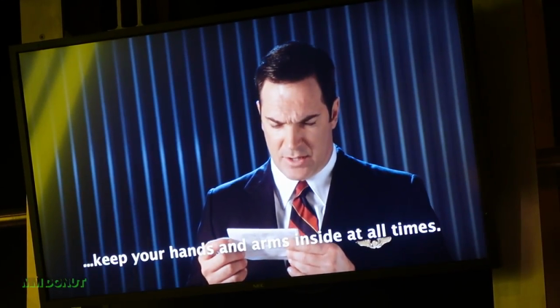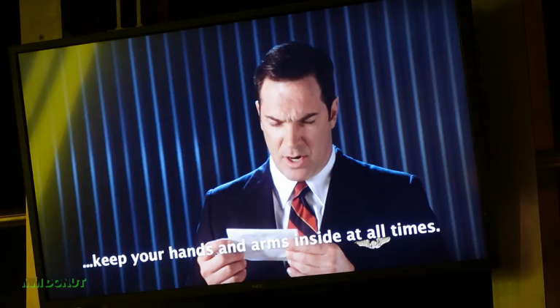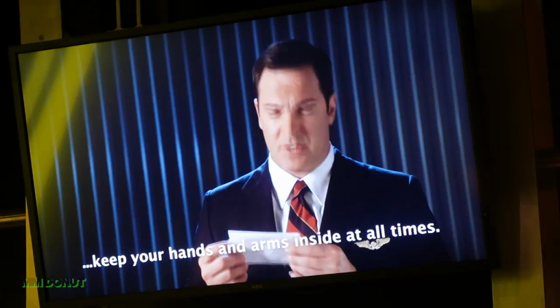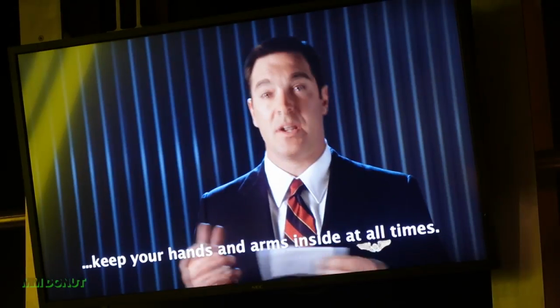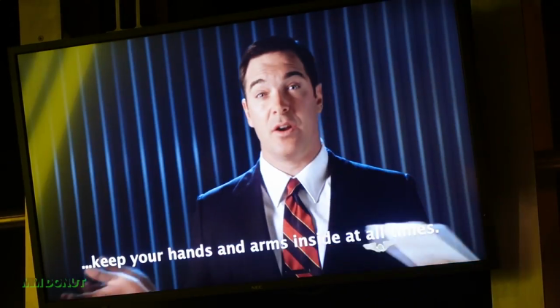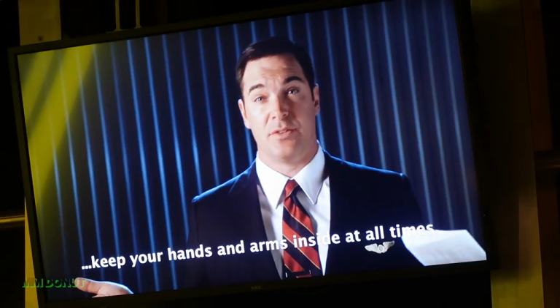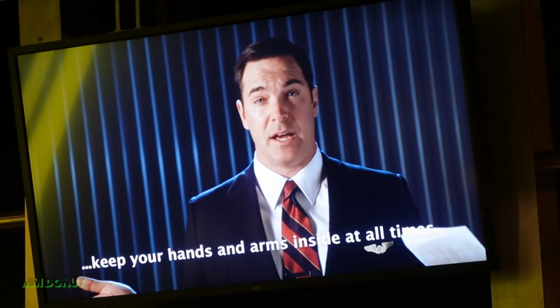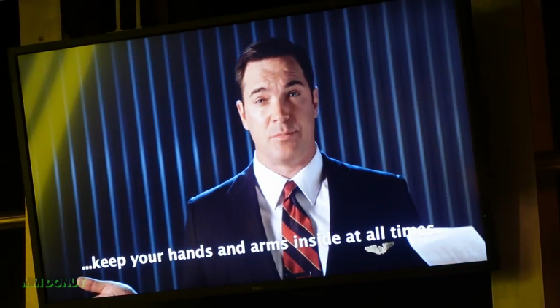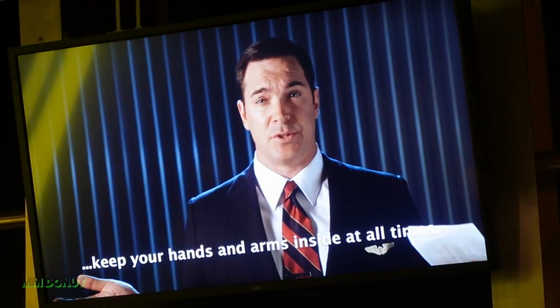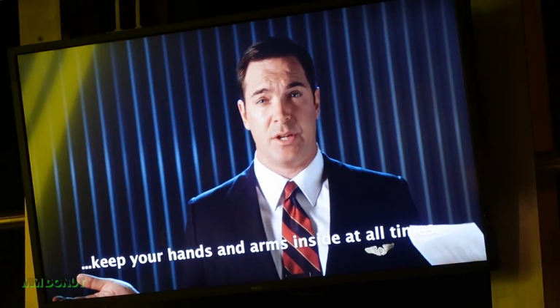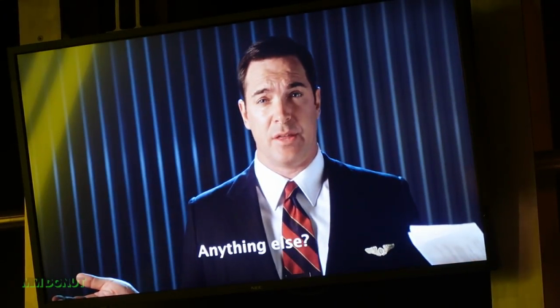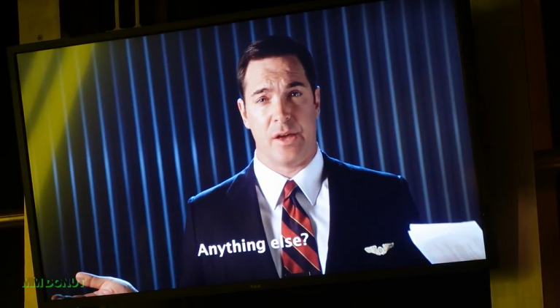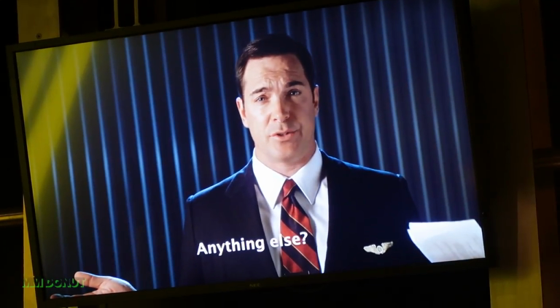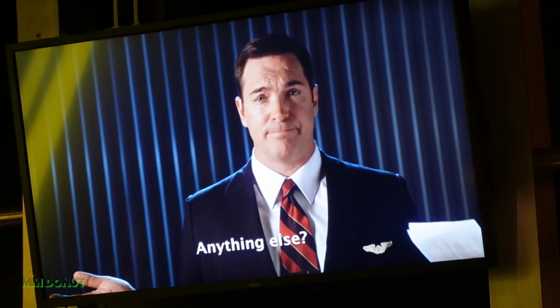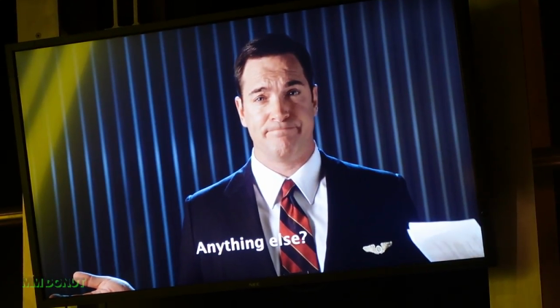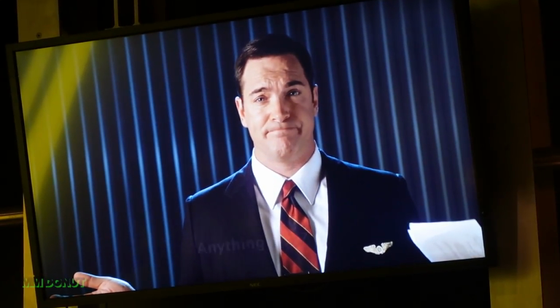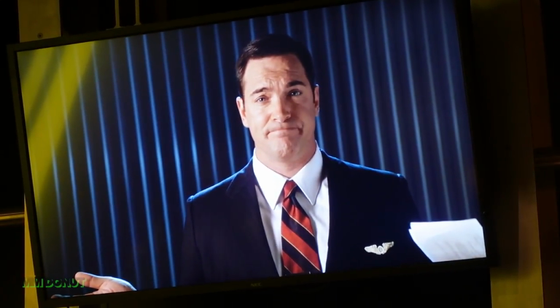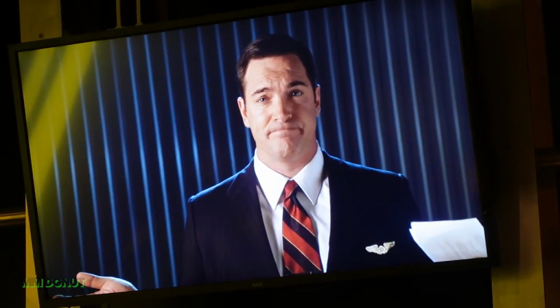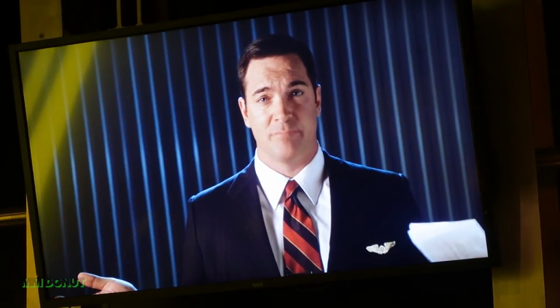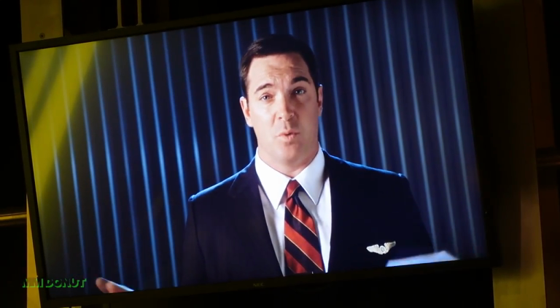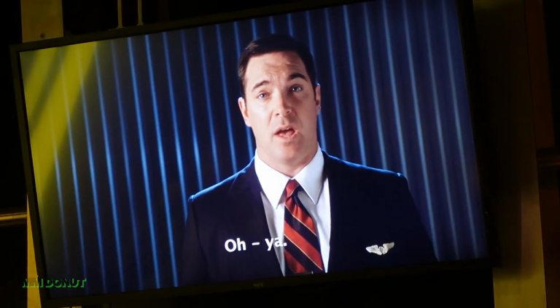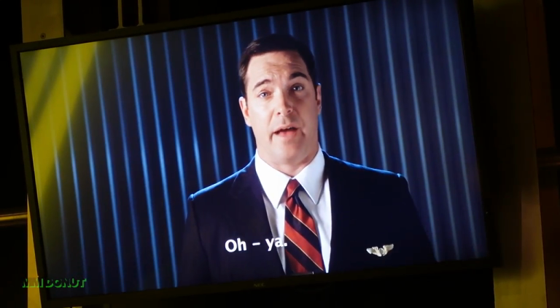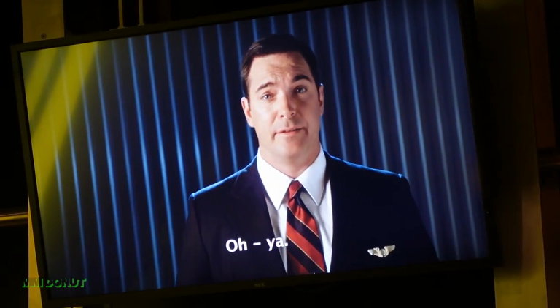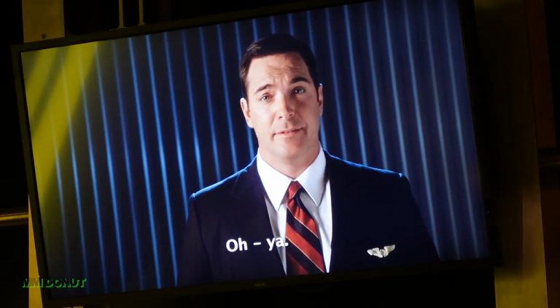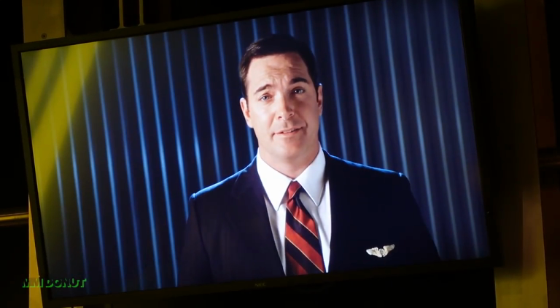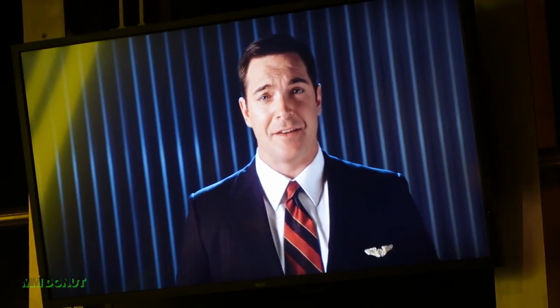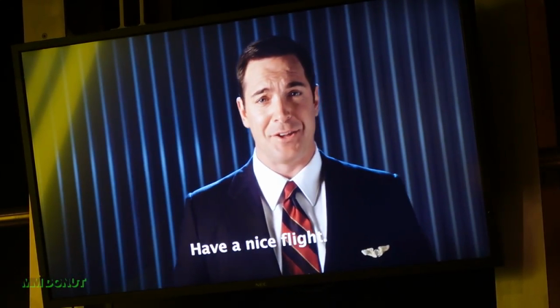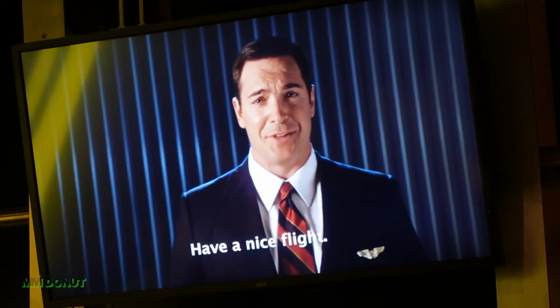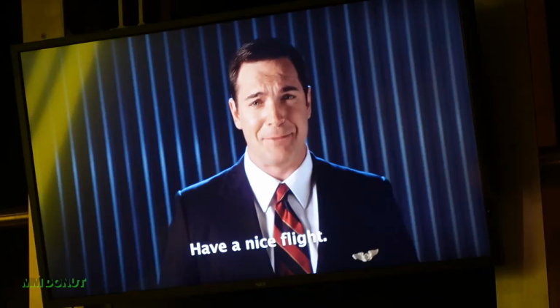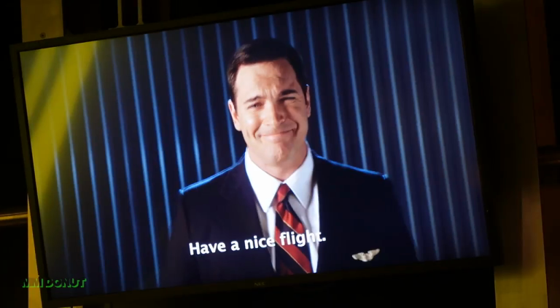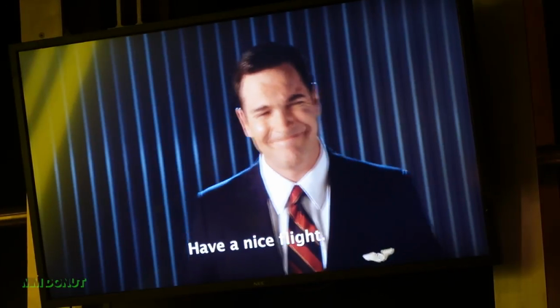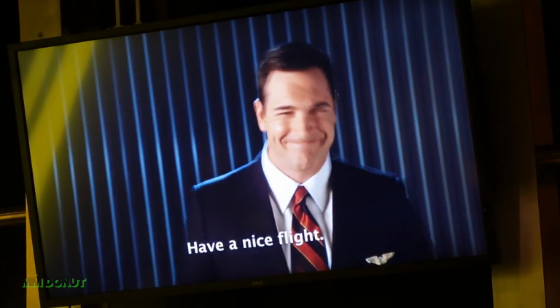Keep your hands and arms inside at all times. Anything else? Have a nice flight! Hi, everybody.